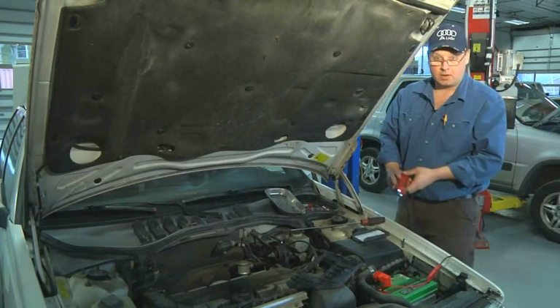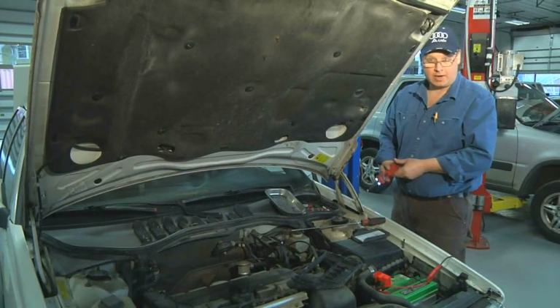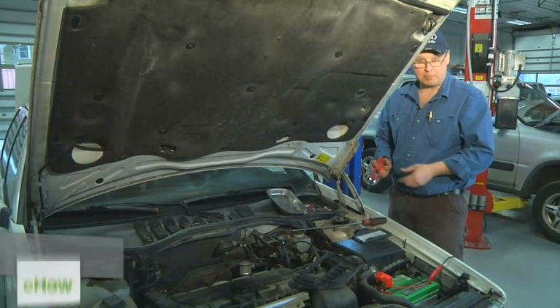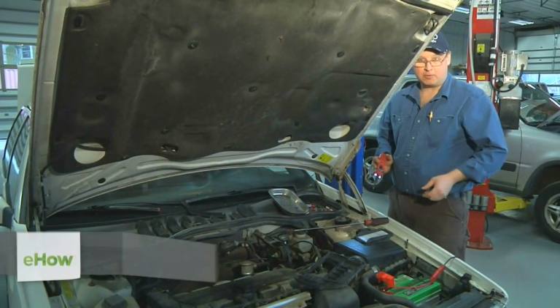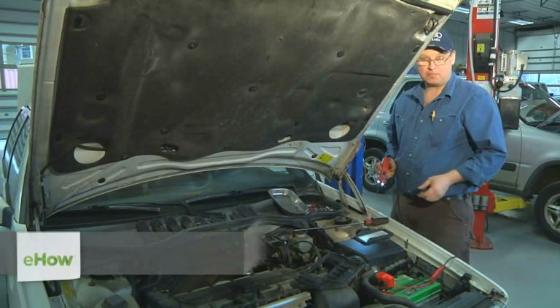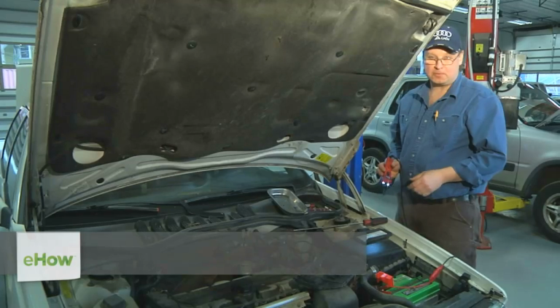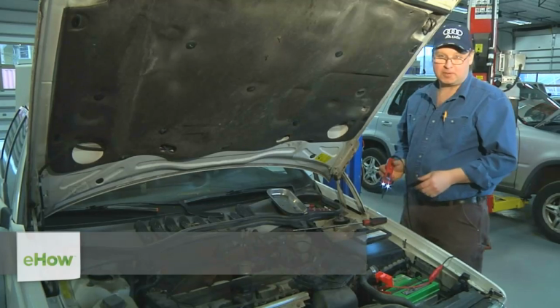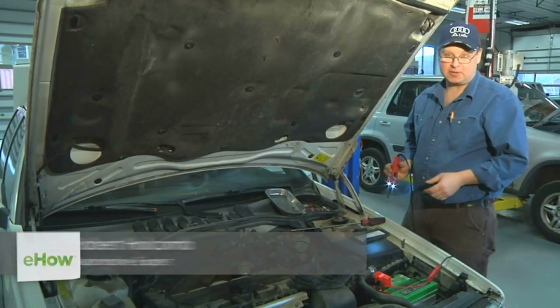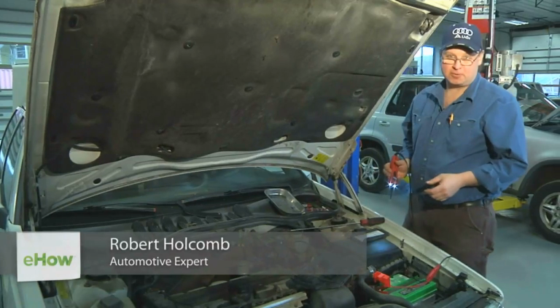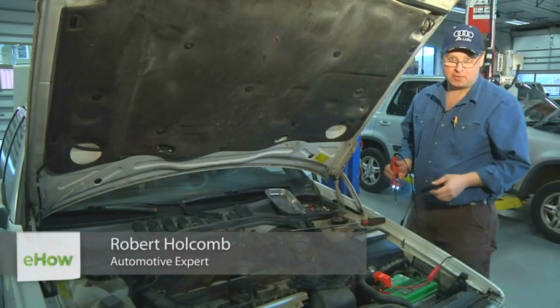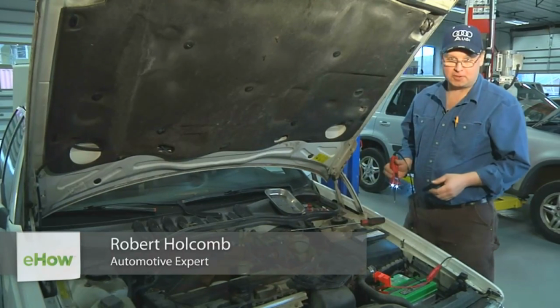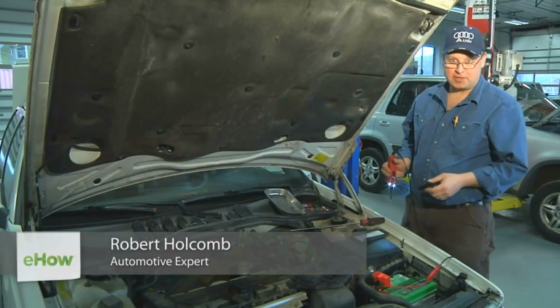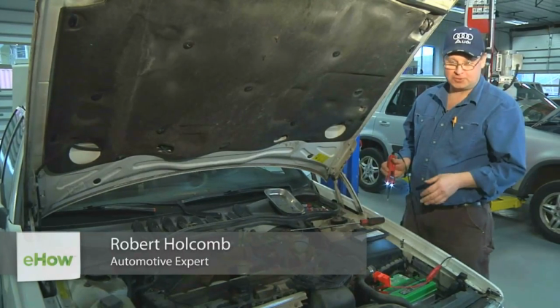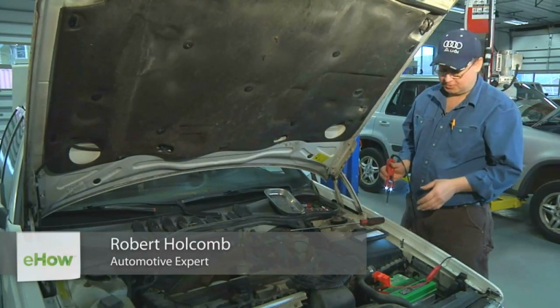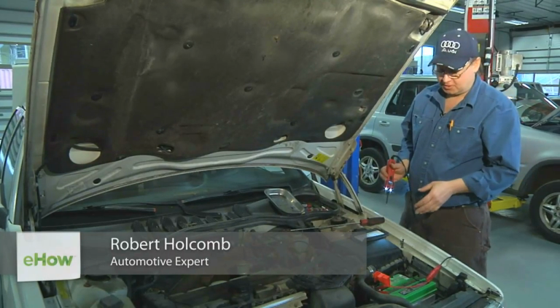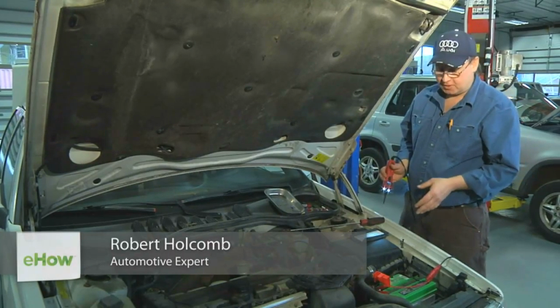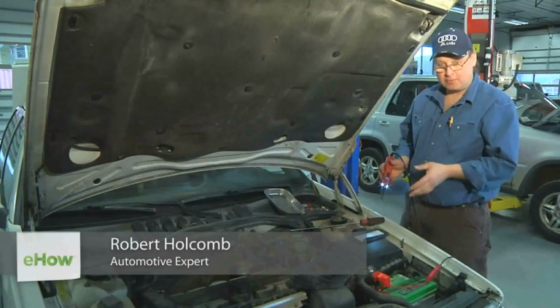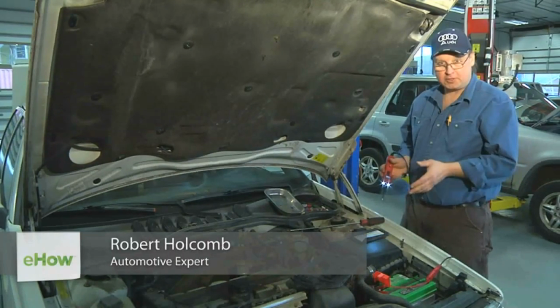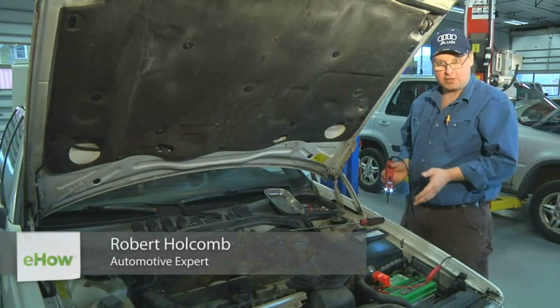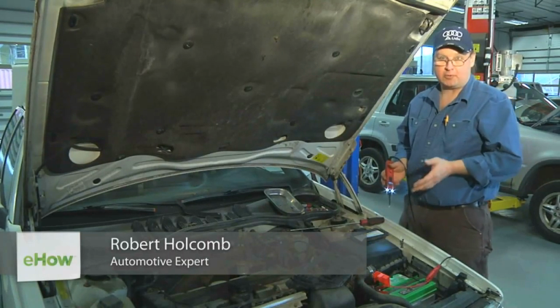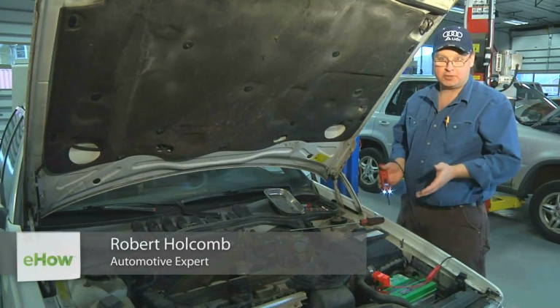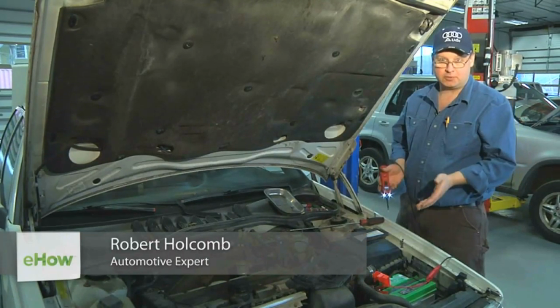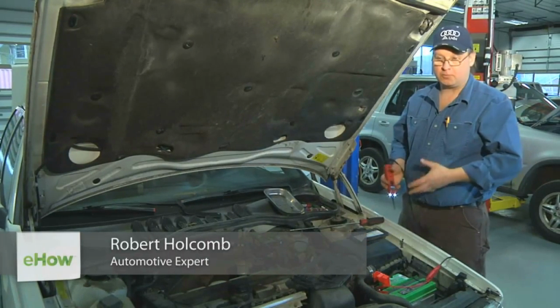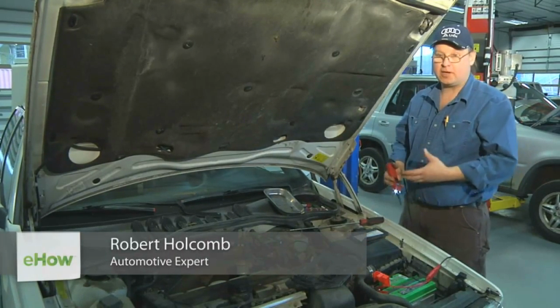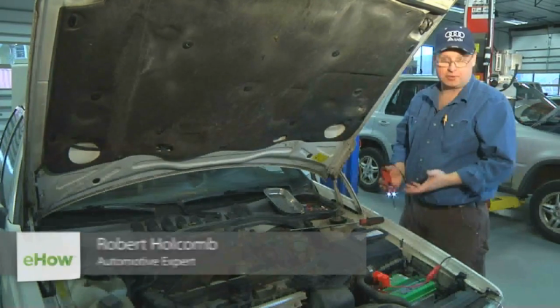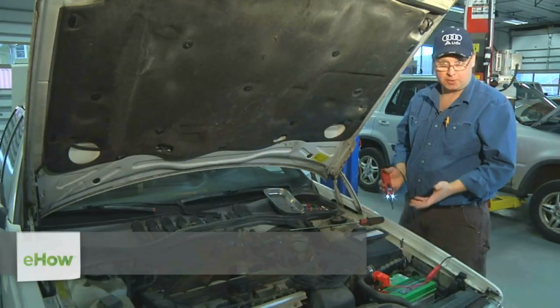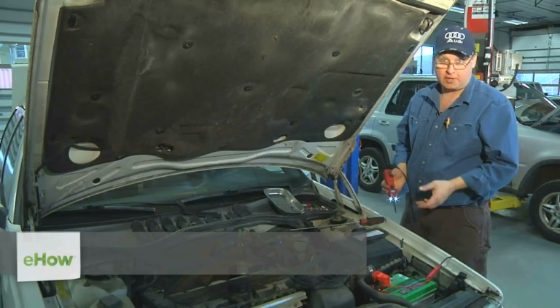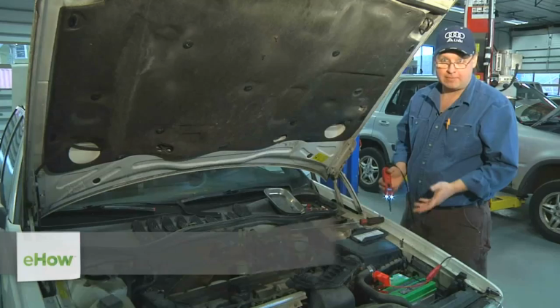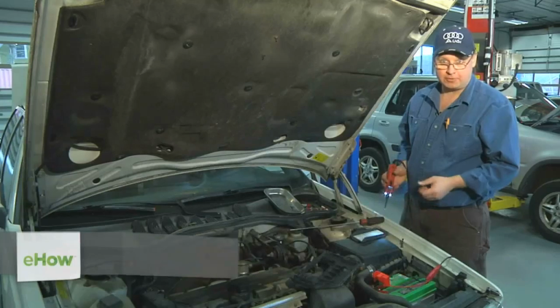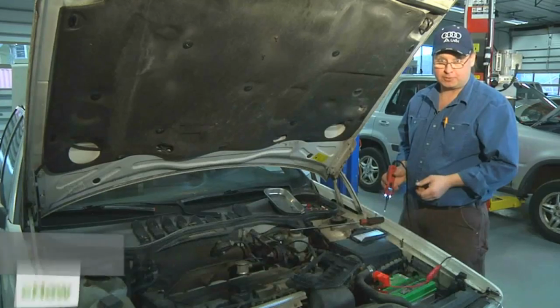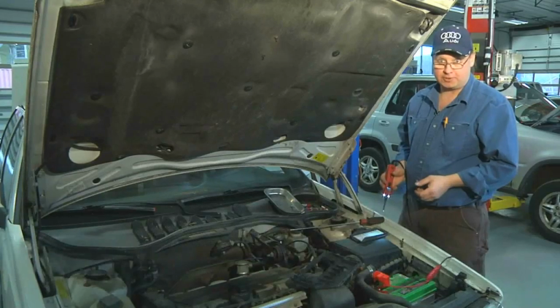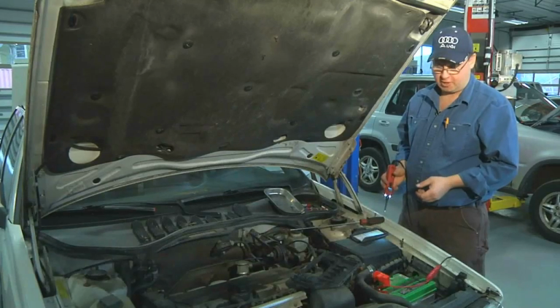Hi, I'm Bob Holcomb from Apex Automotive in Great Barrington, Massachusetts. Today we're going to talk about what to do if your radio doesn't work after you jumpstart your car.